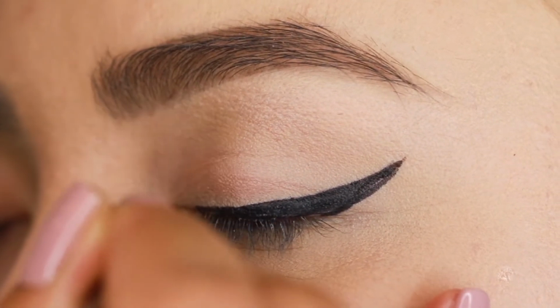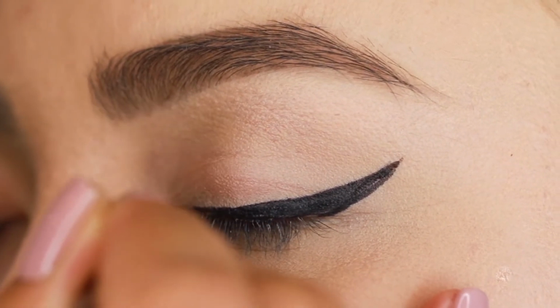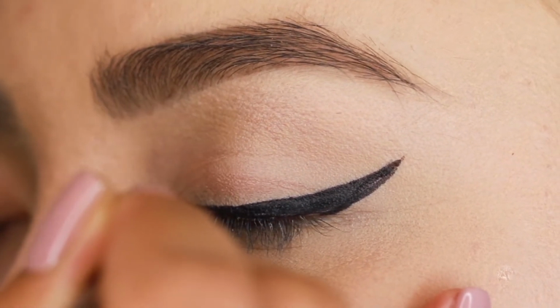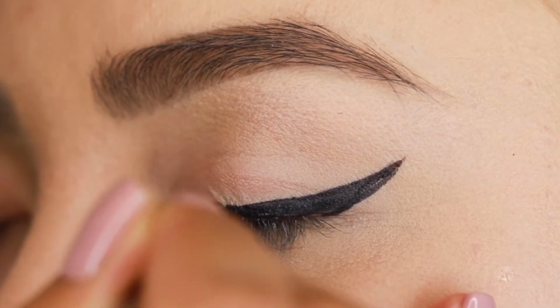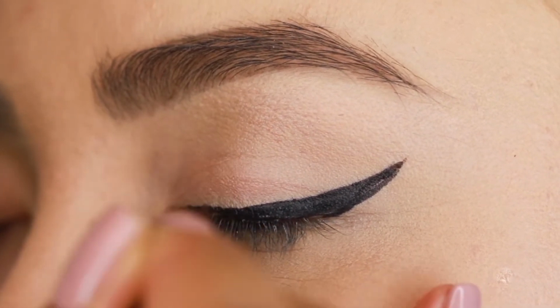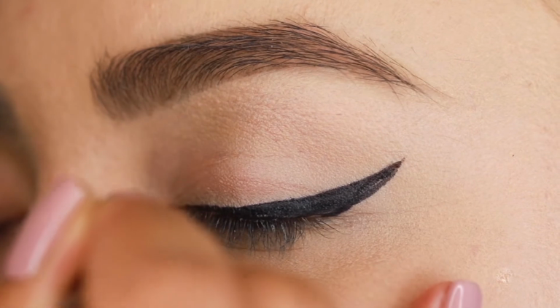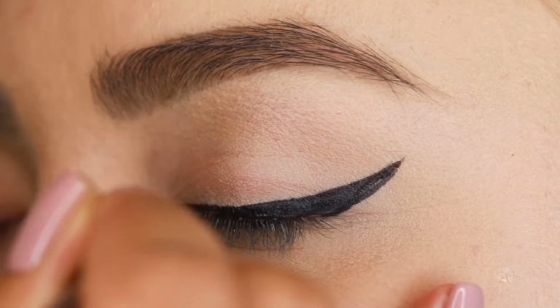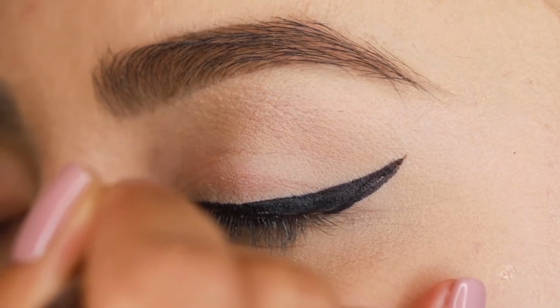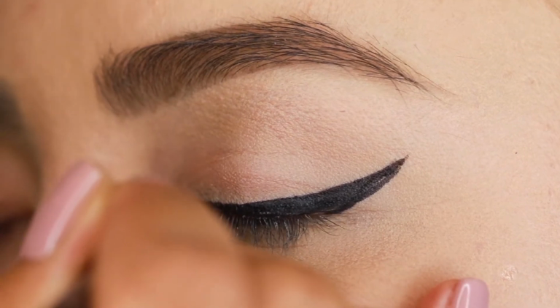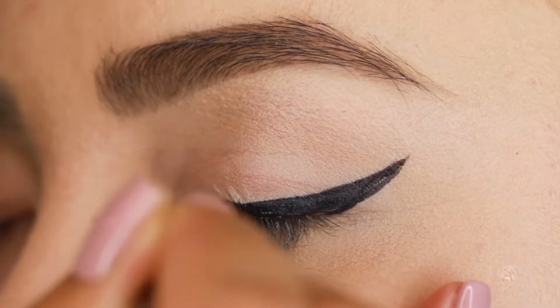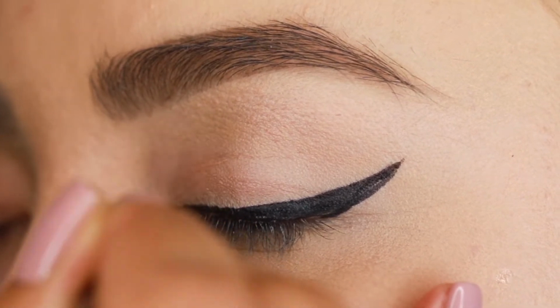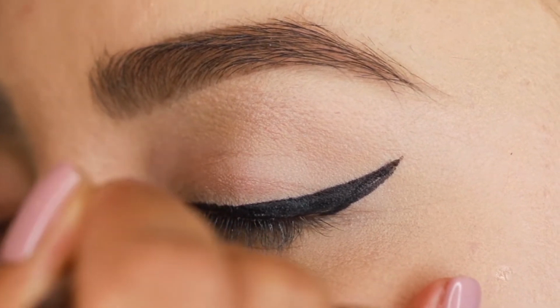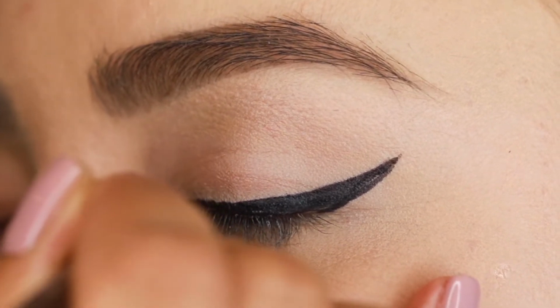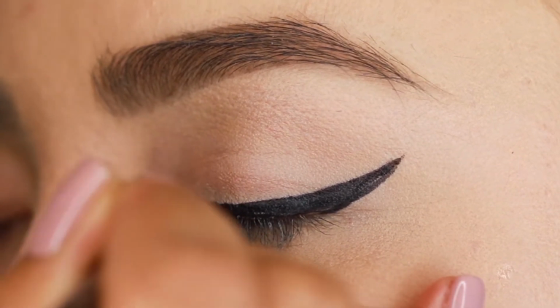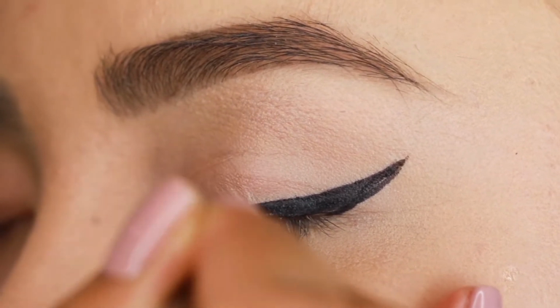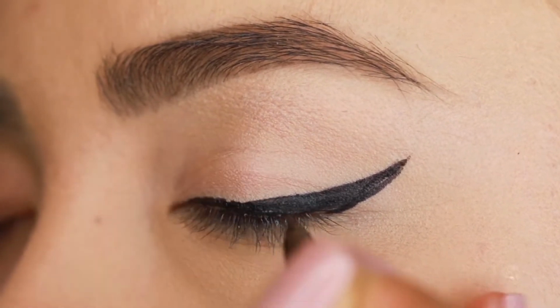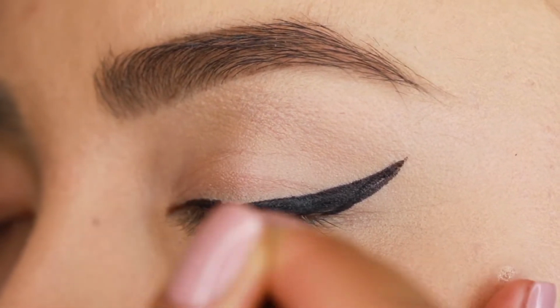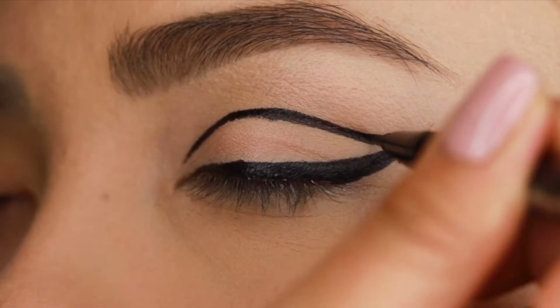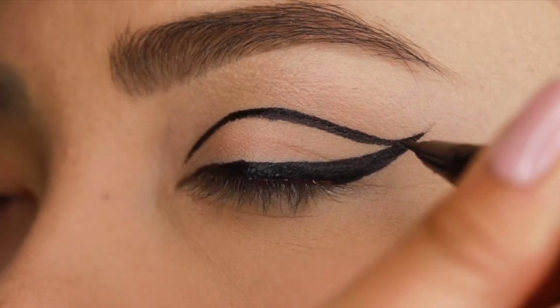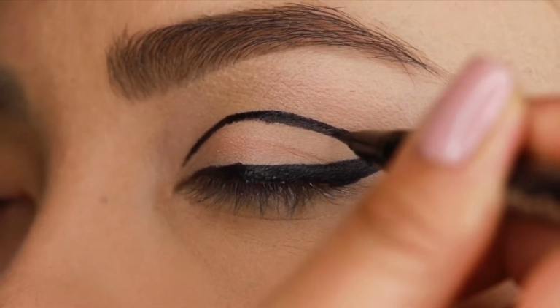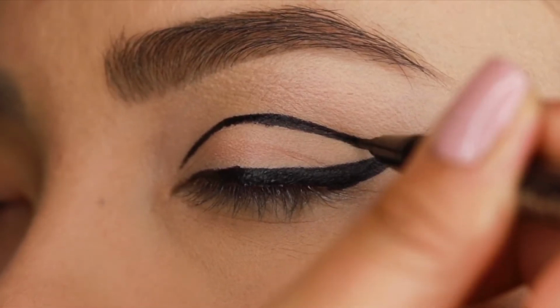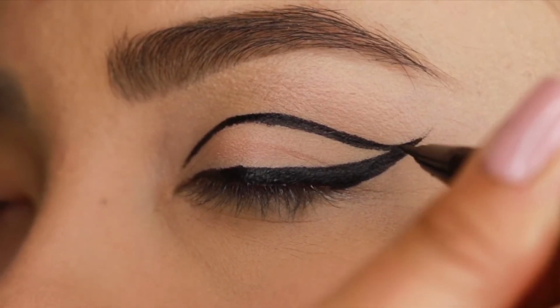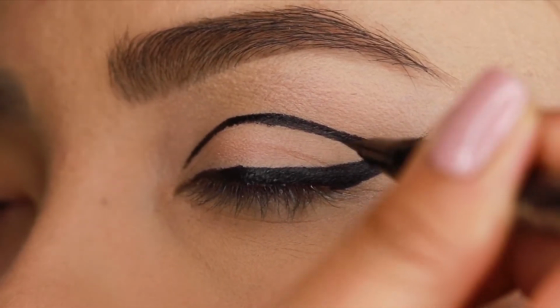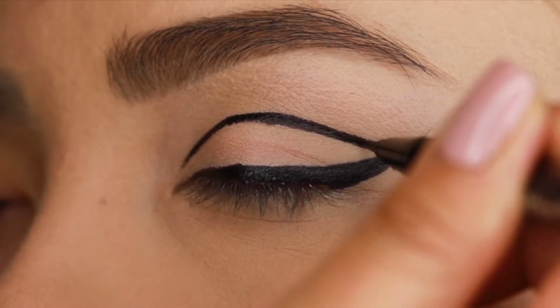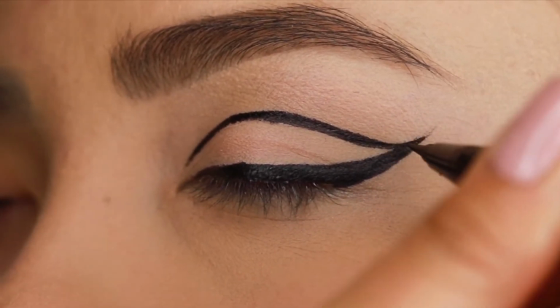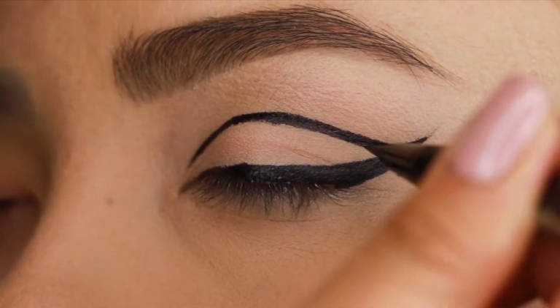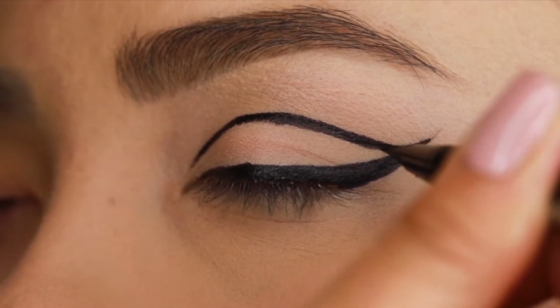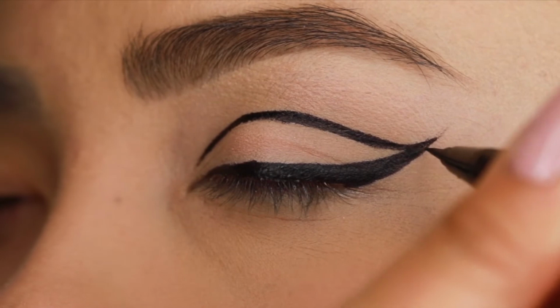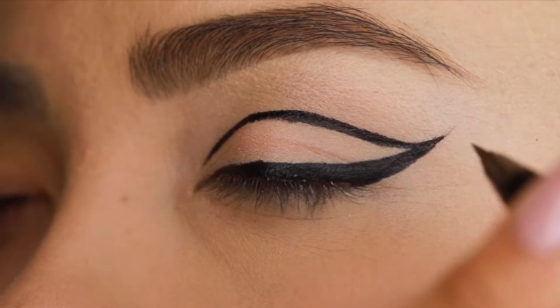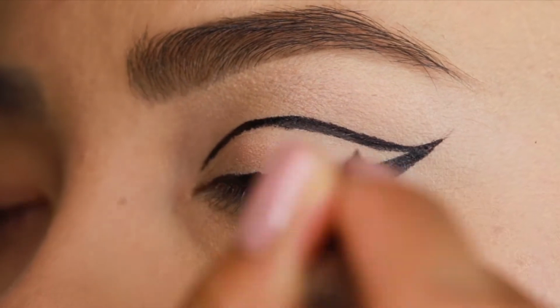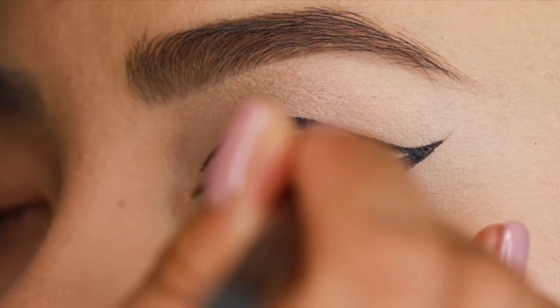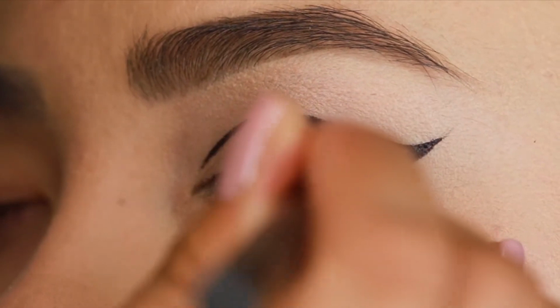Then we're going to create a design in the crease. The trick for this is you're going to do it above the crease, so when you open the eye you can still see the liner.